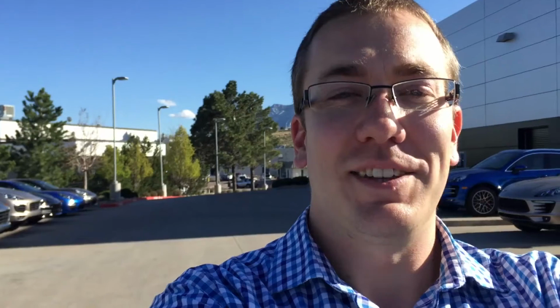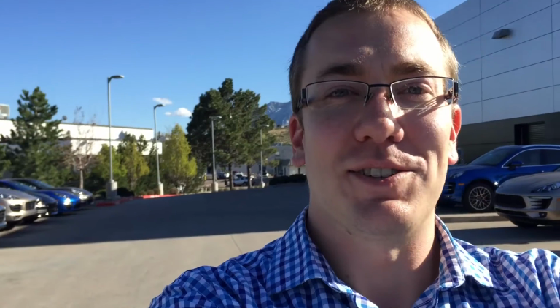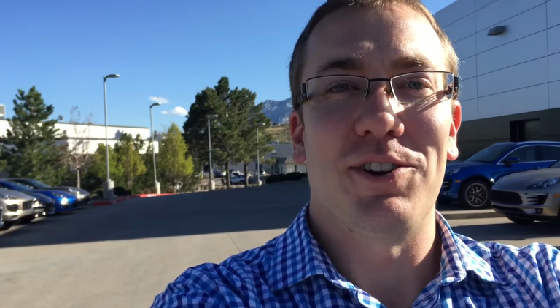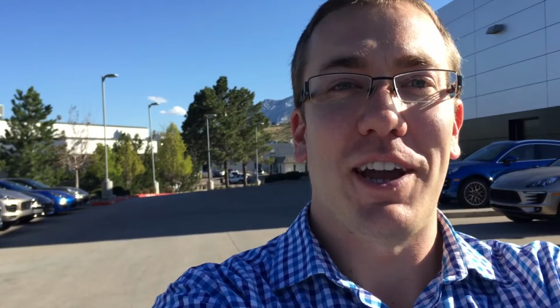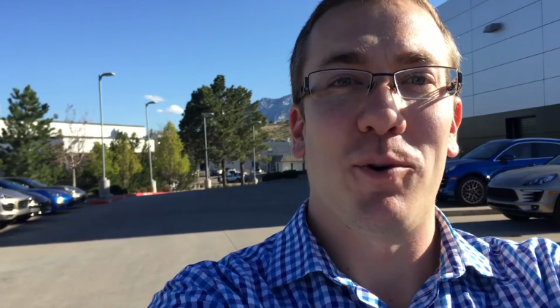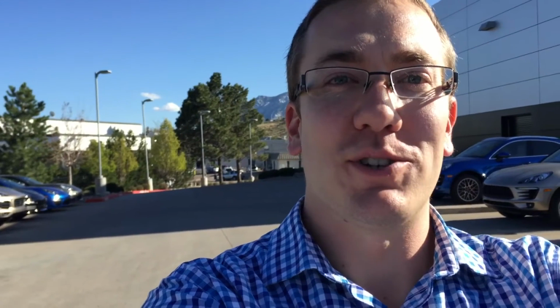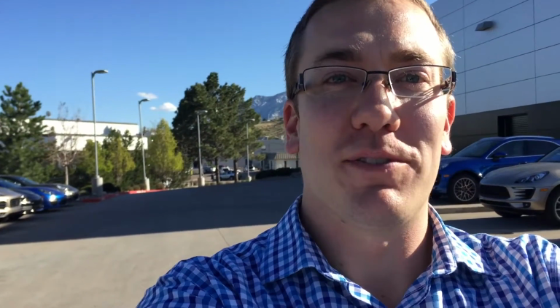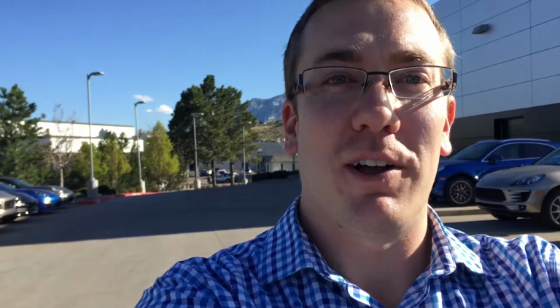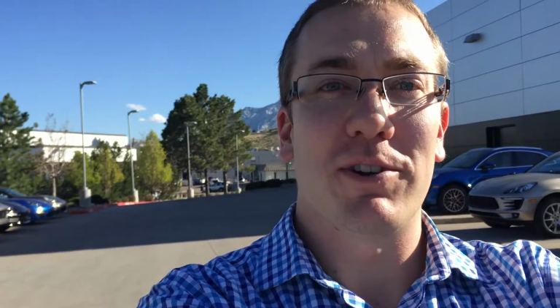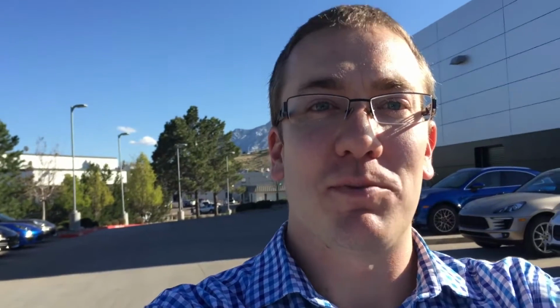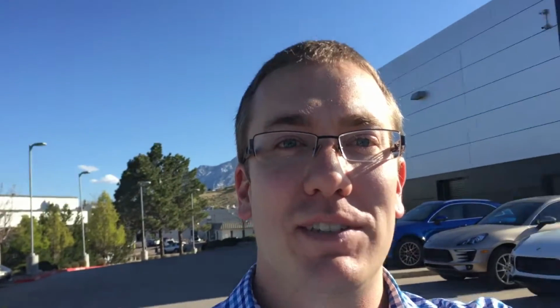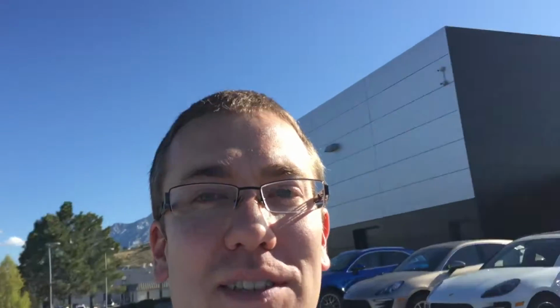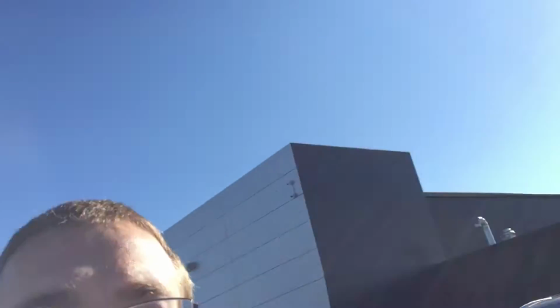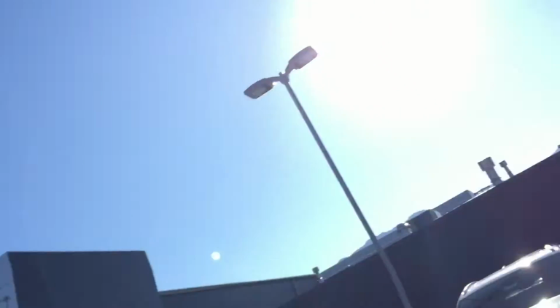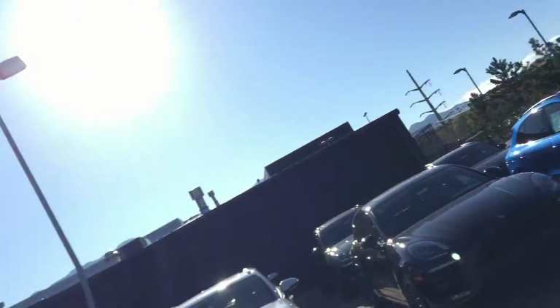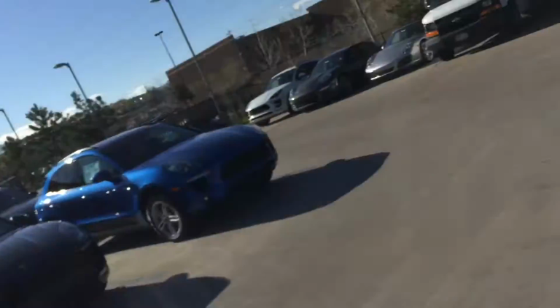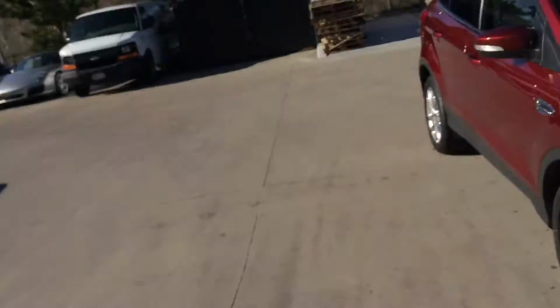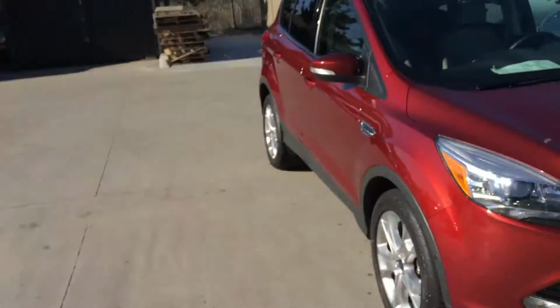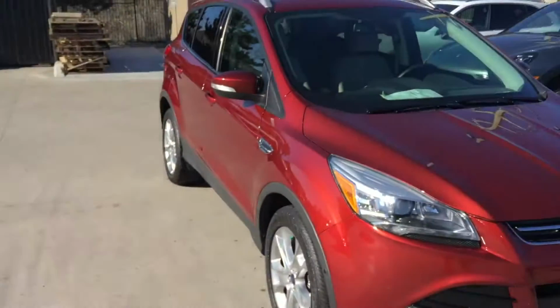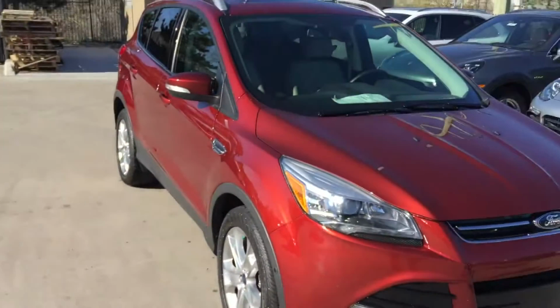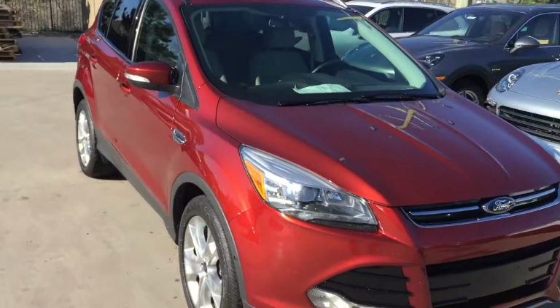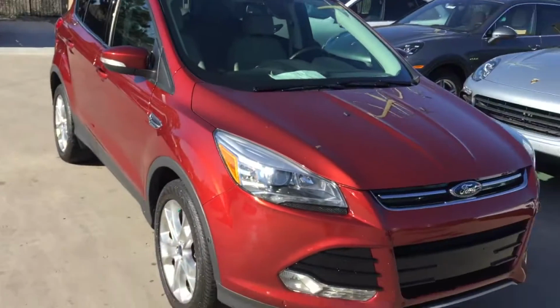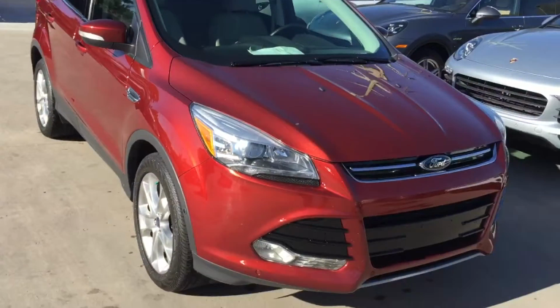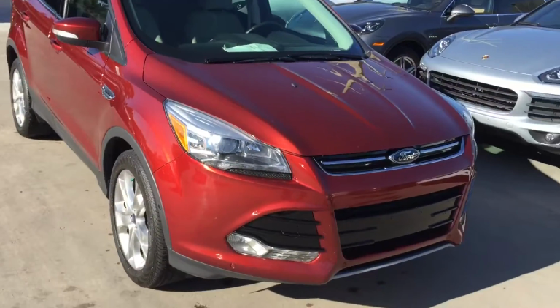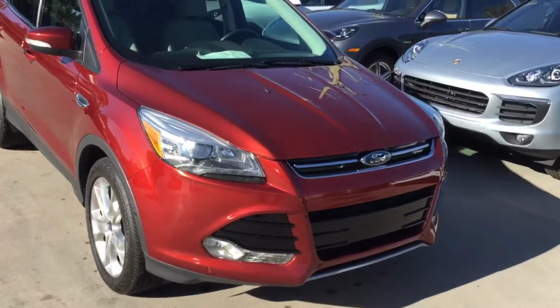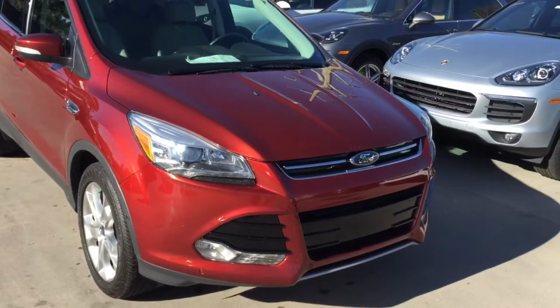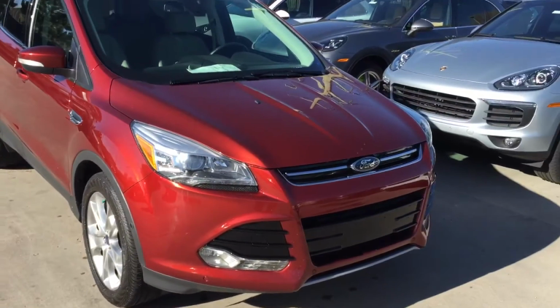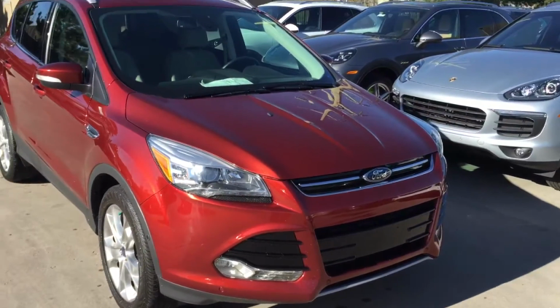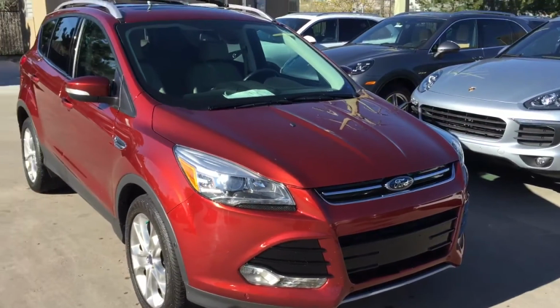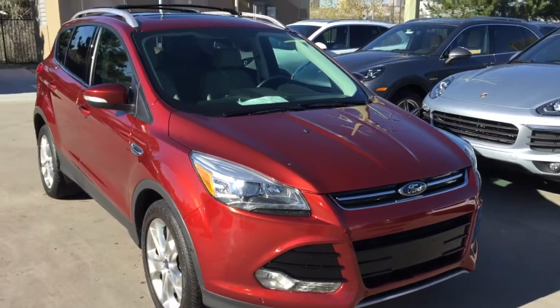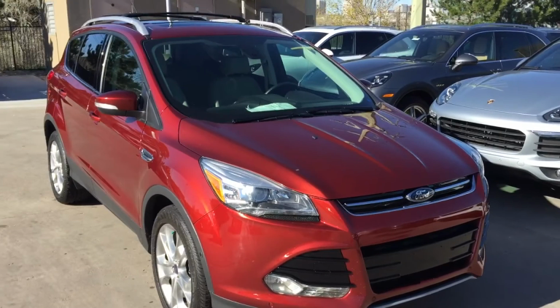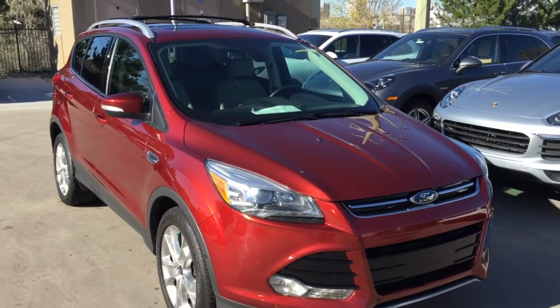This is Kirk at Porsche of Colorado Springs. We've got the 2011 Ford Escape Titanium.